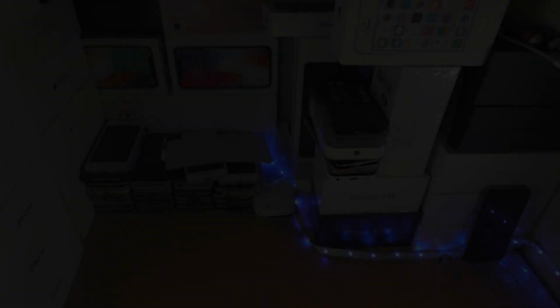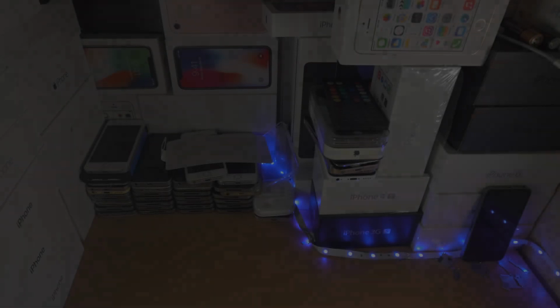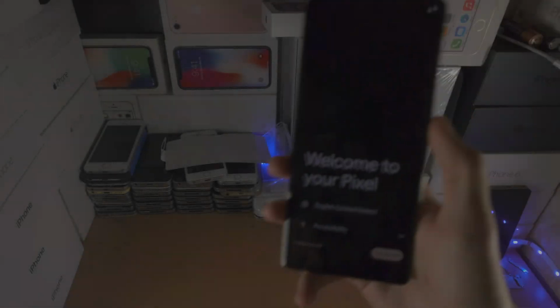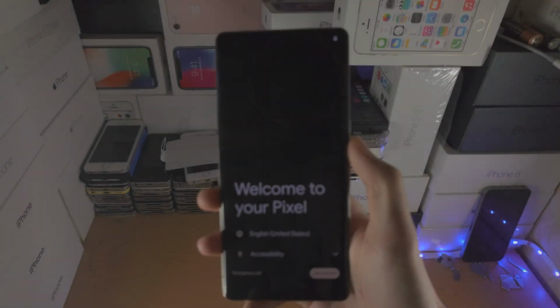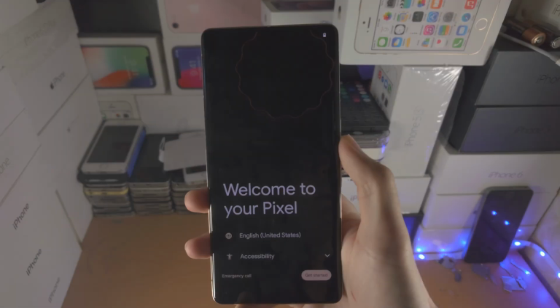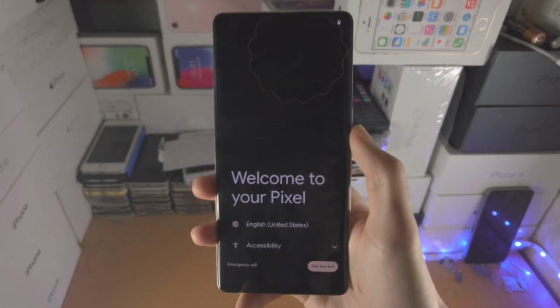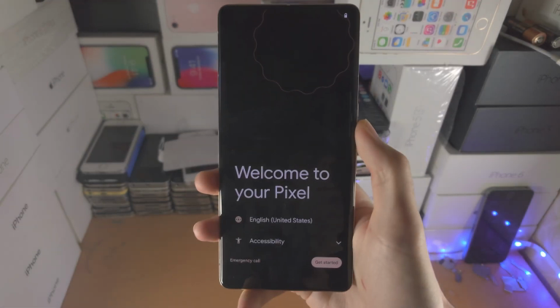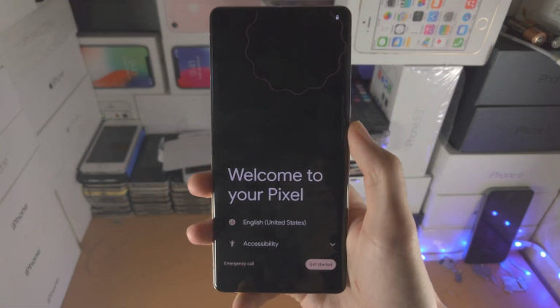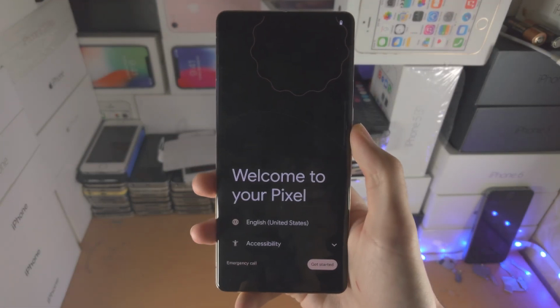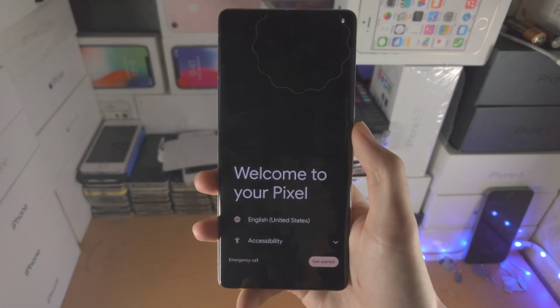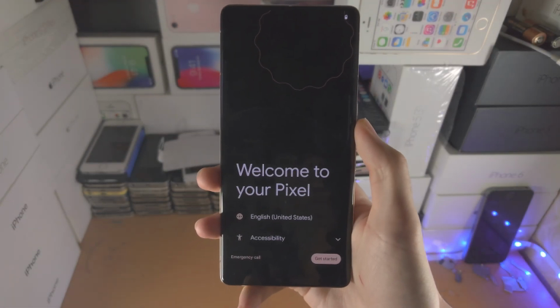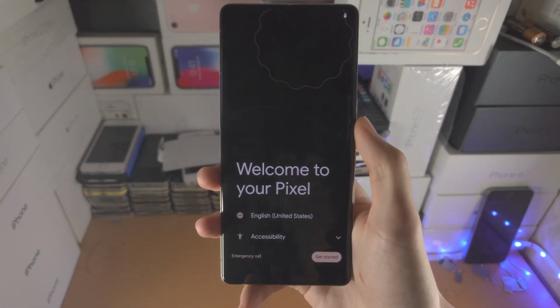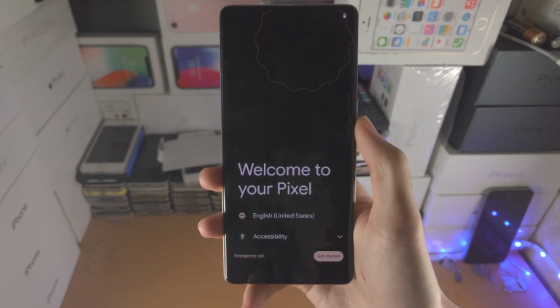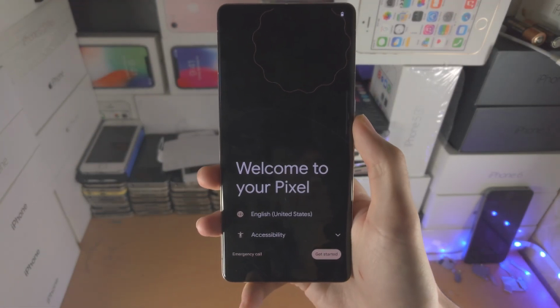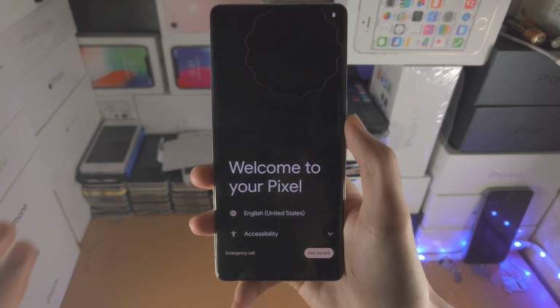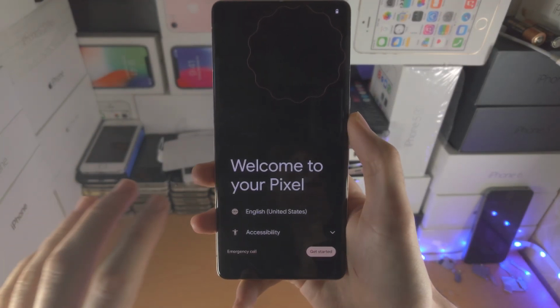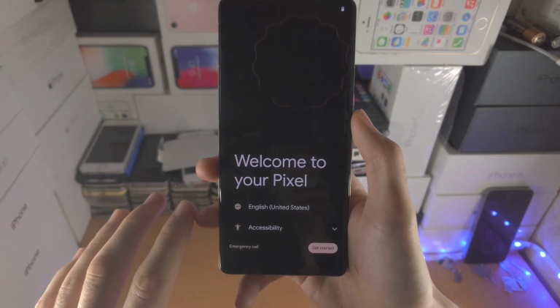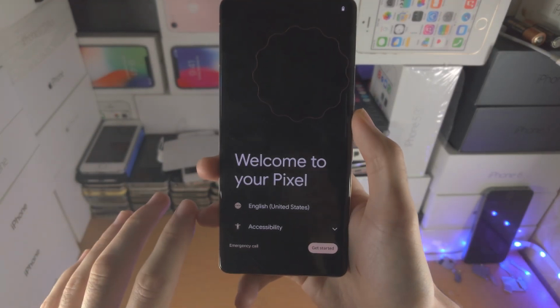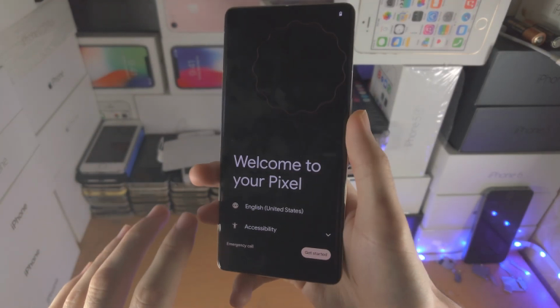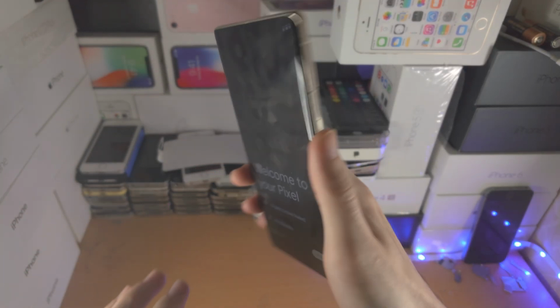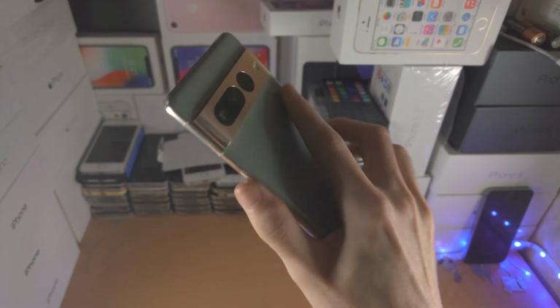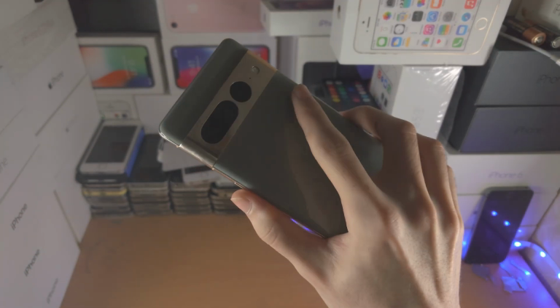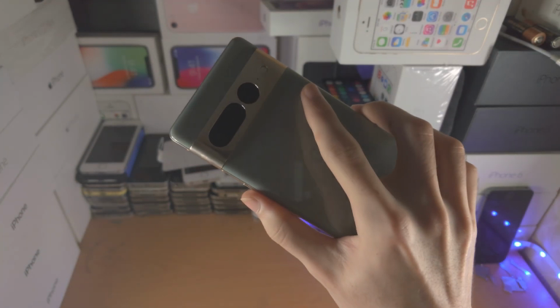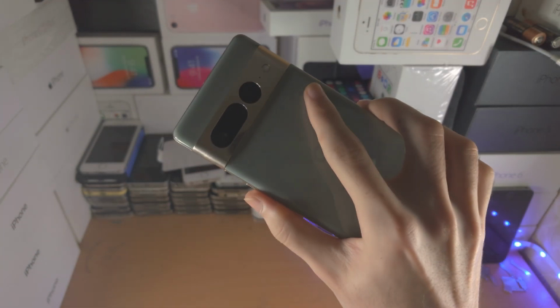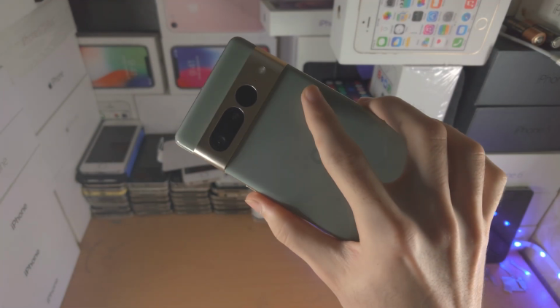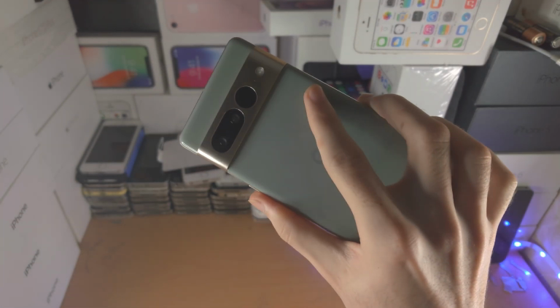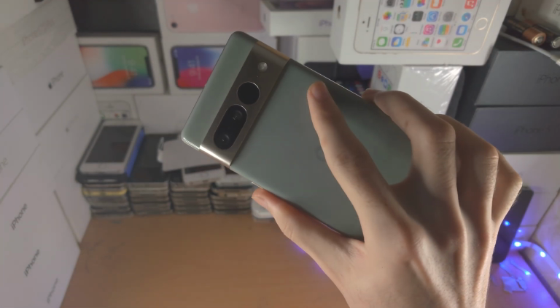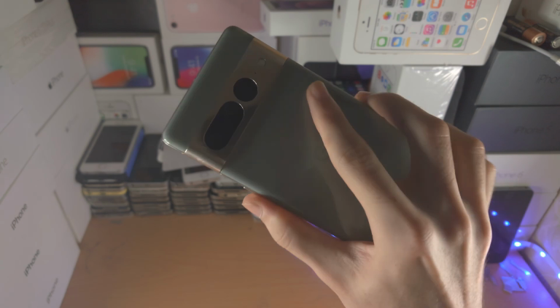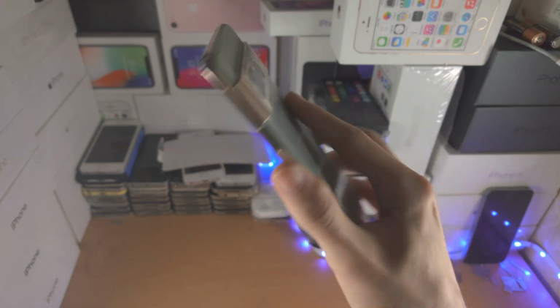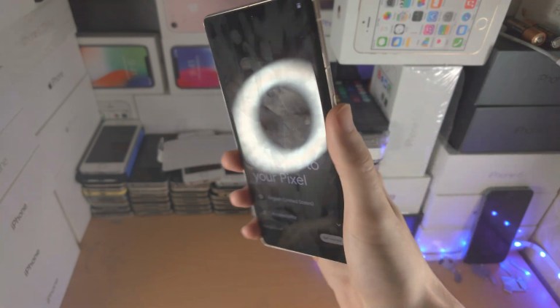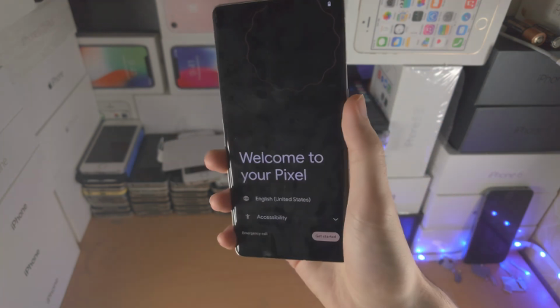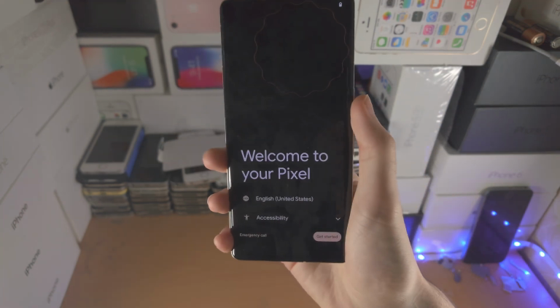Welcome everyone. Here is how you set up and activate the Google Pixel 7 Pro.